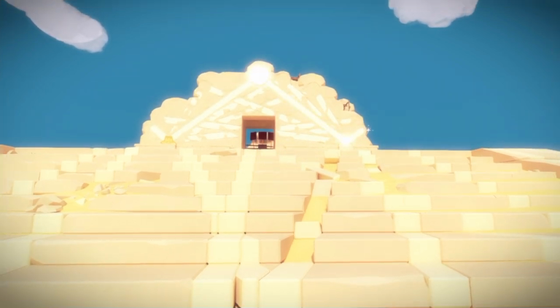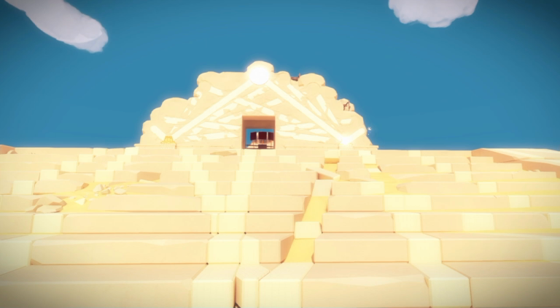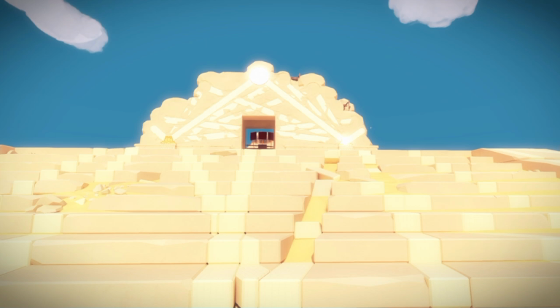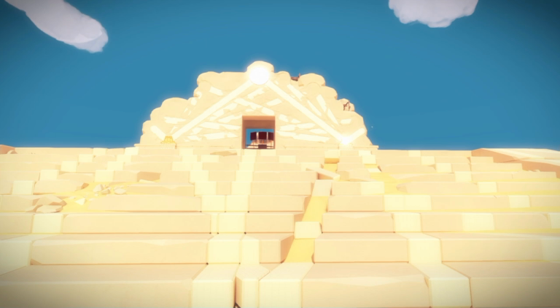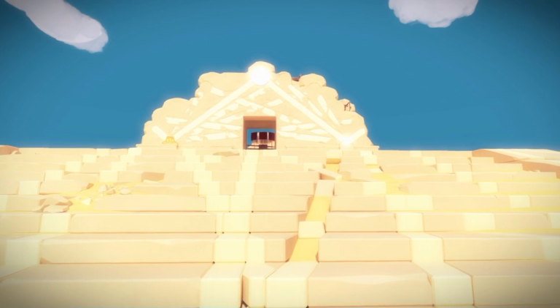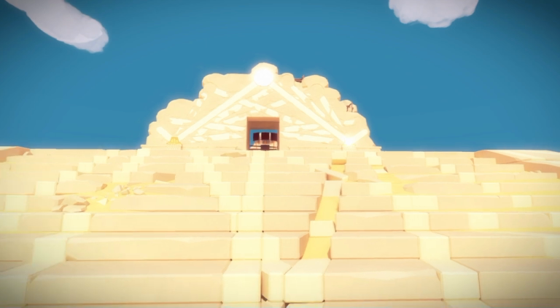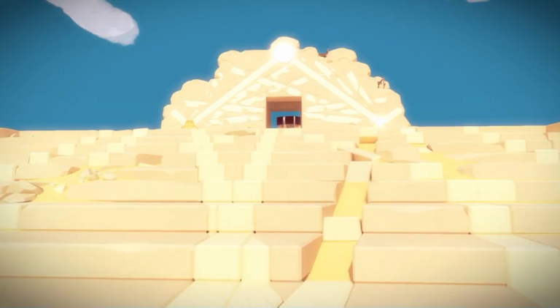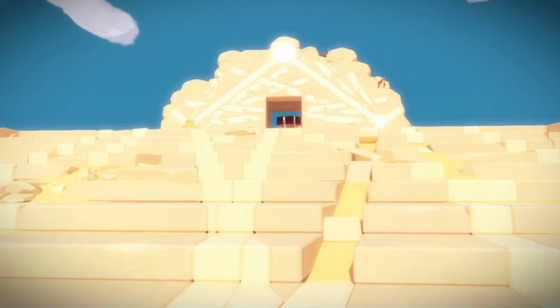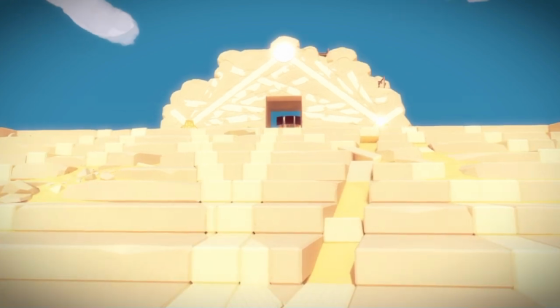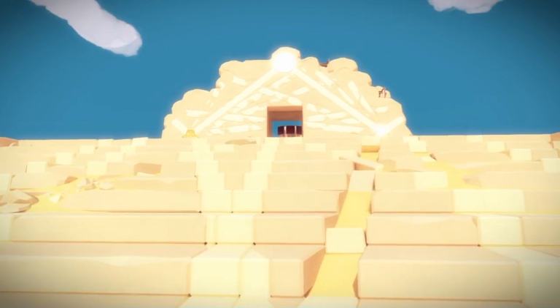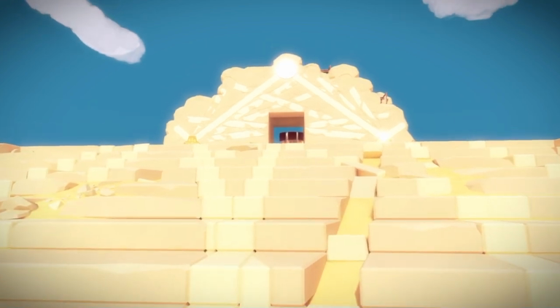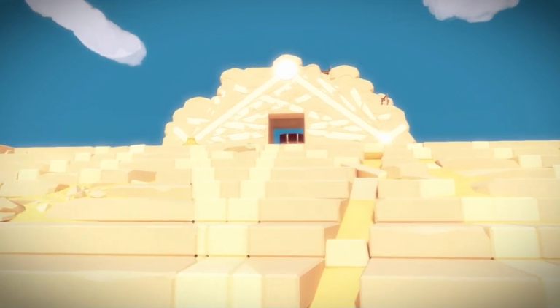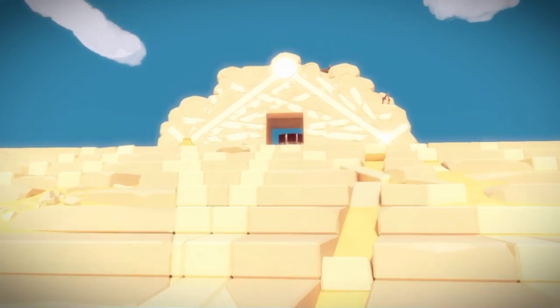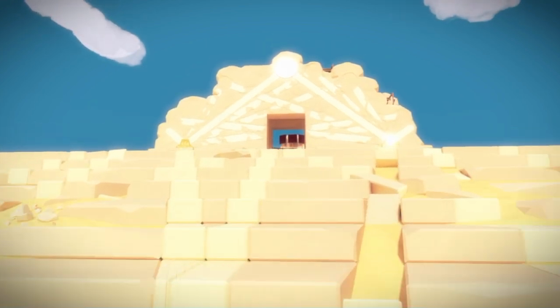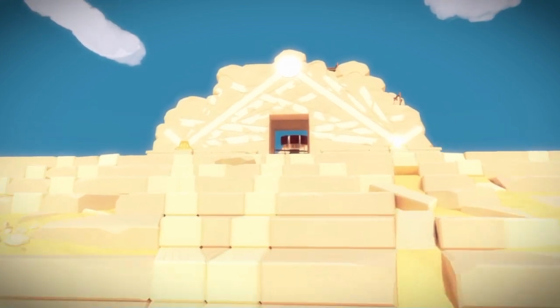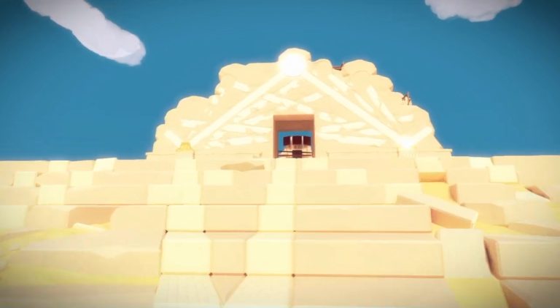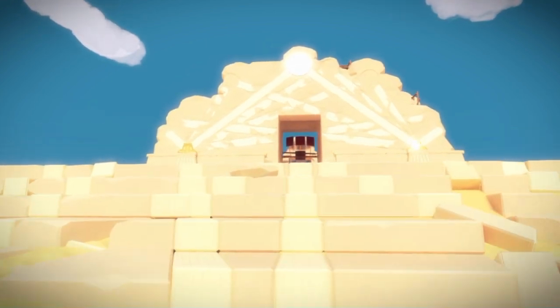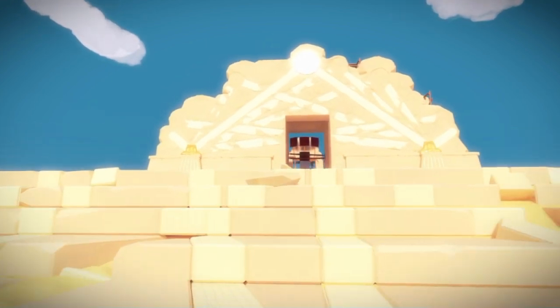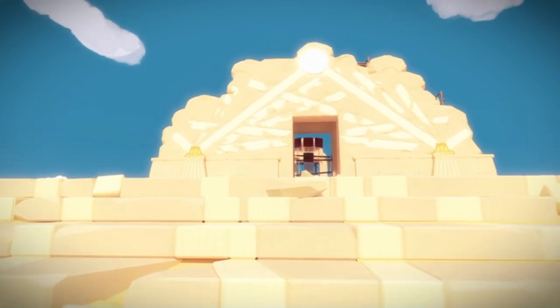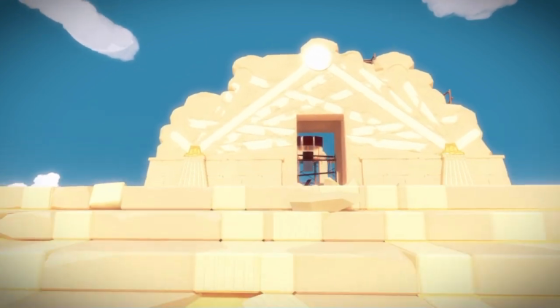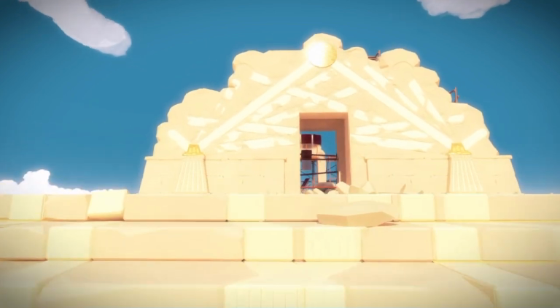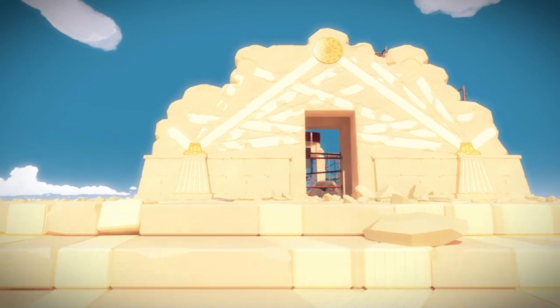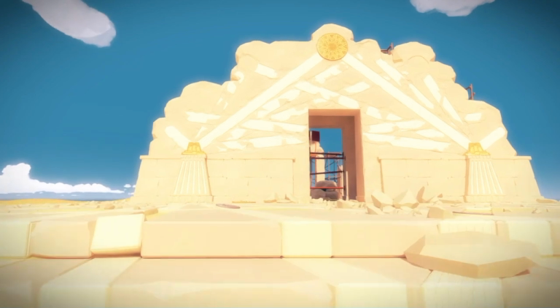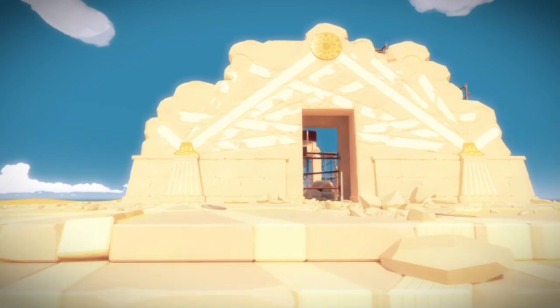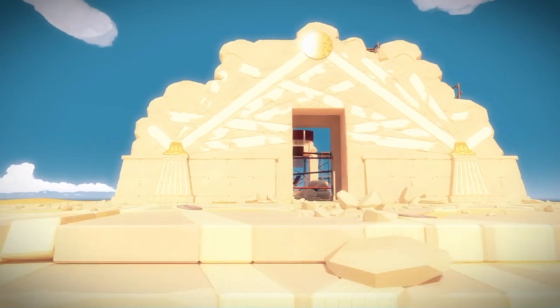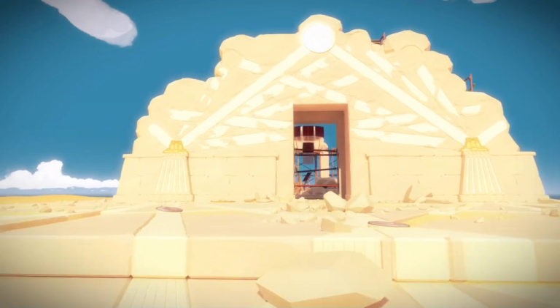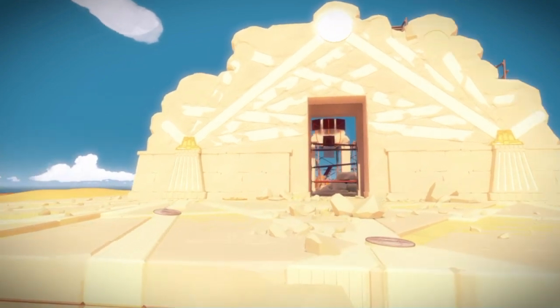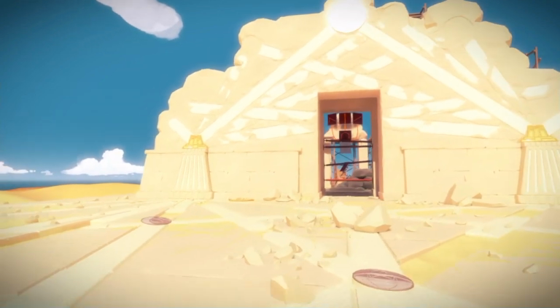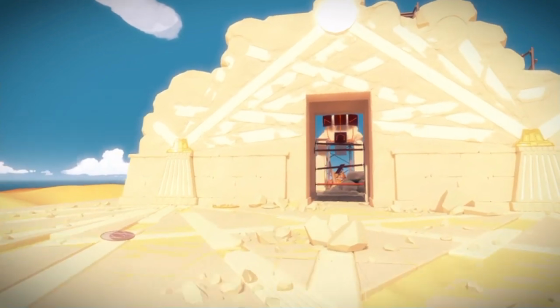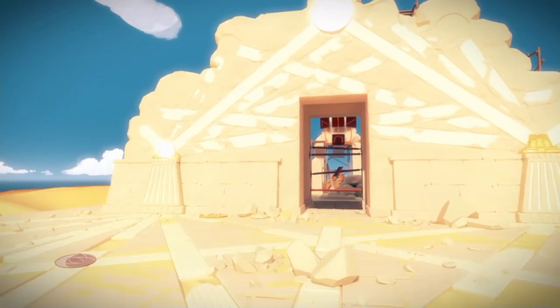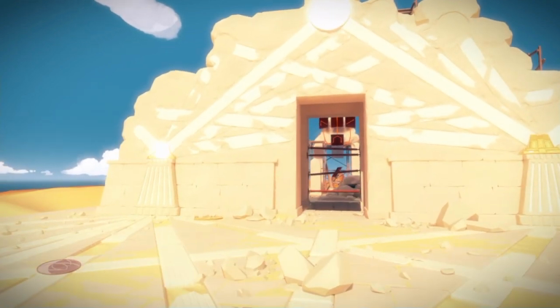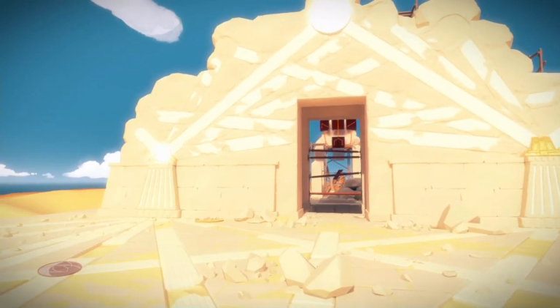The first two puzzles are on the front of this building. One is a check mark to the right and the other is a check mark to the left.